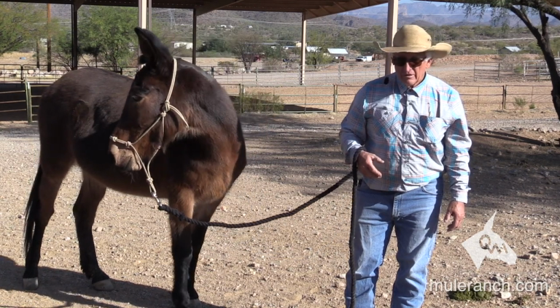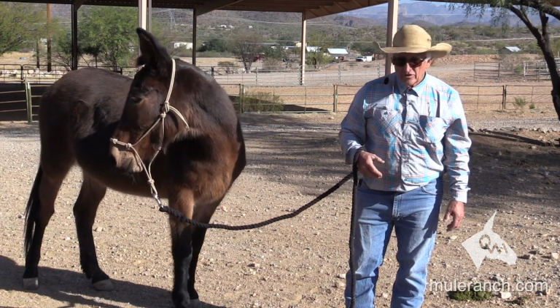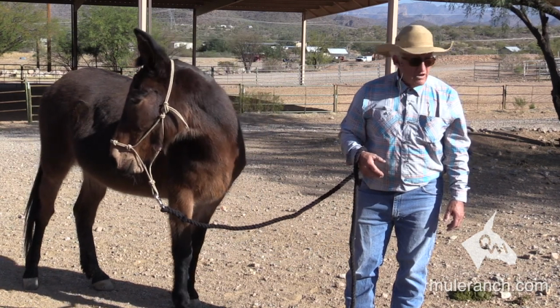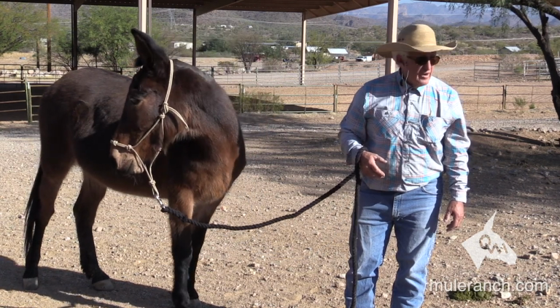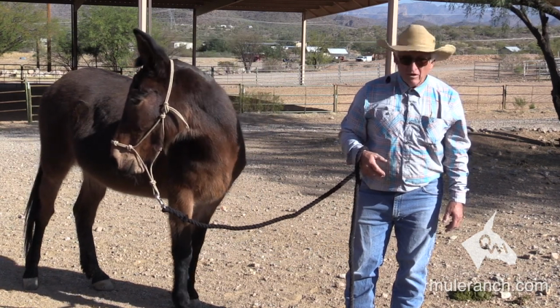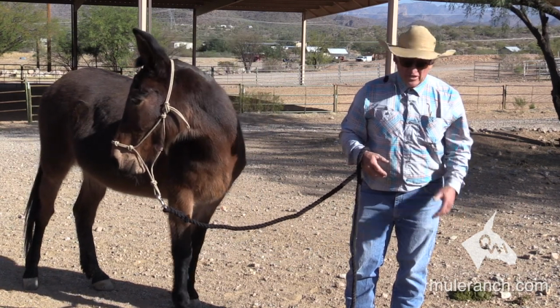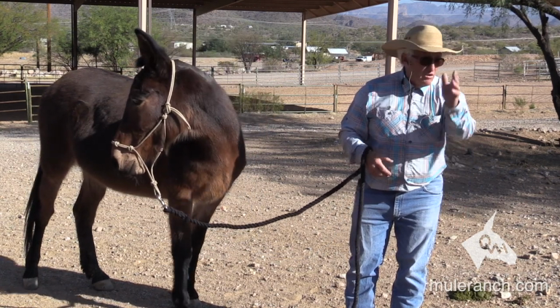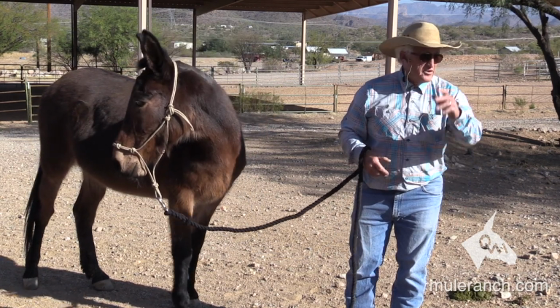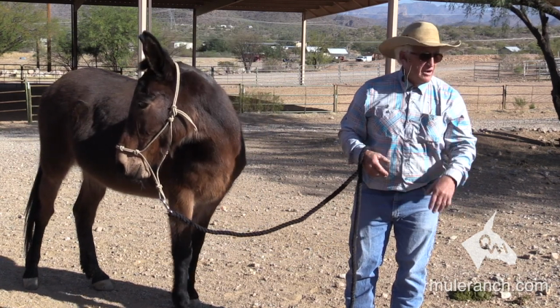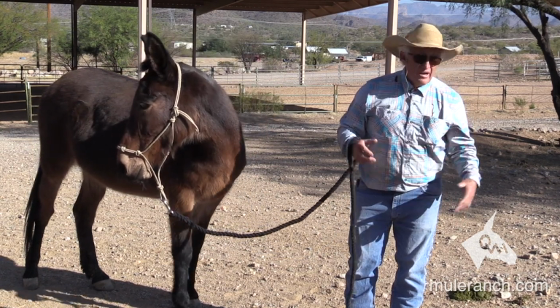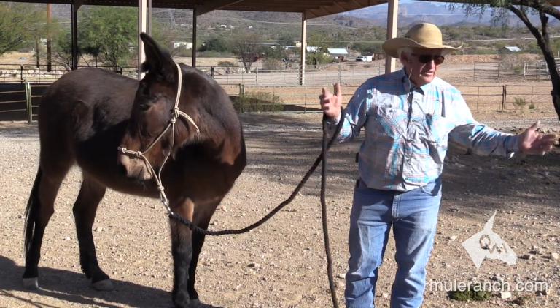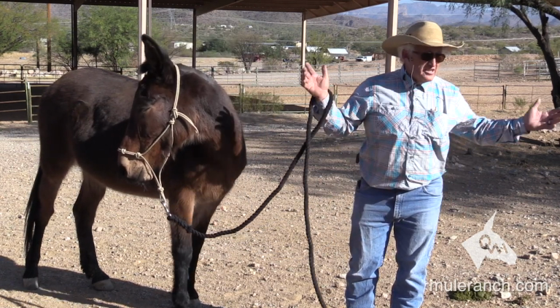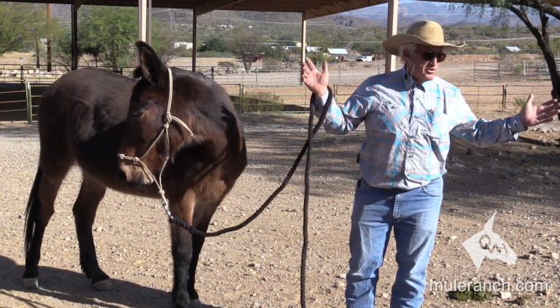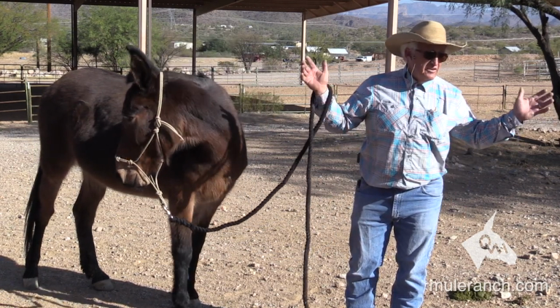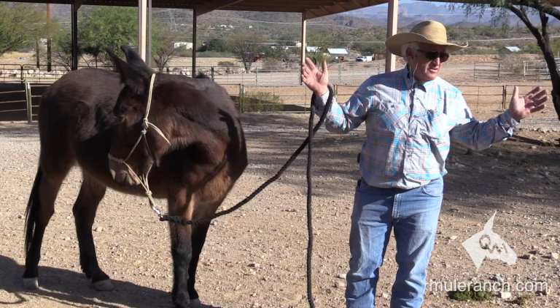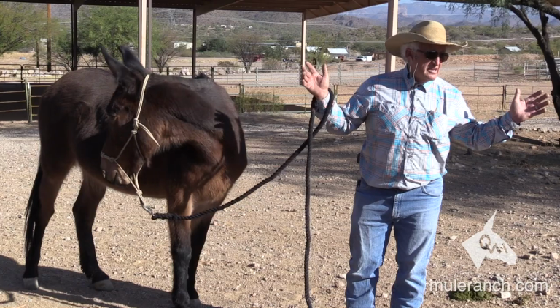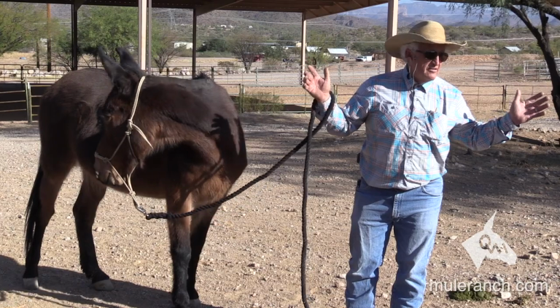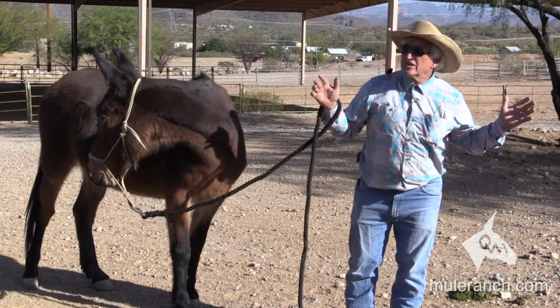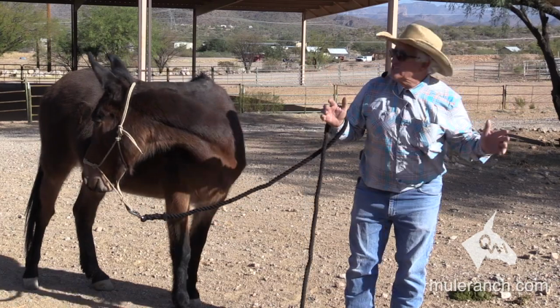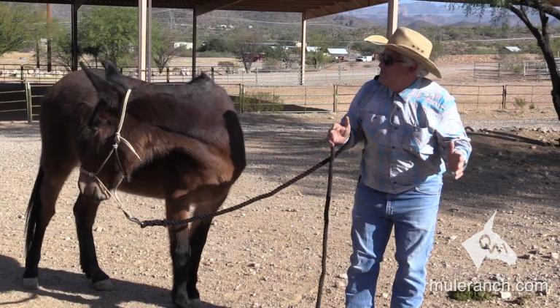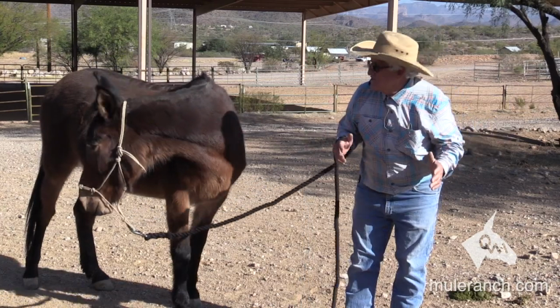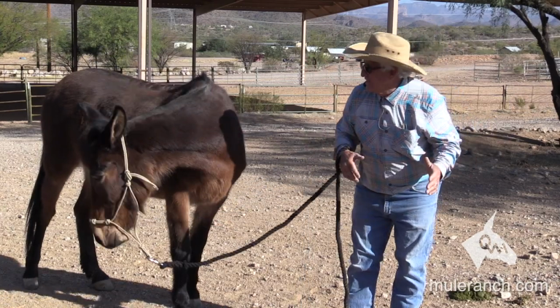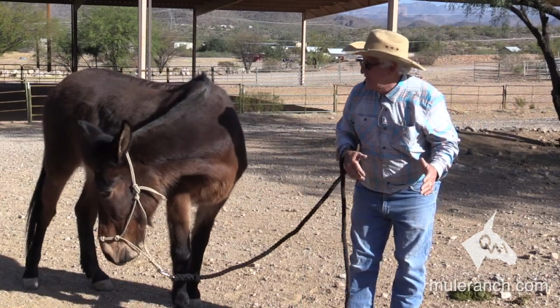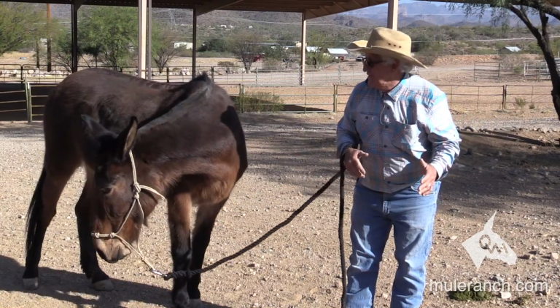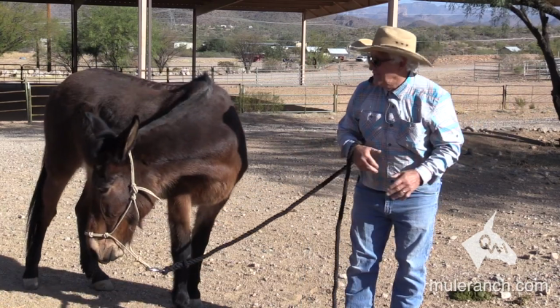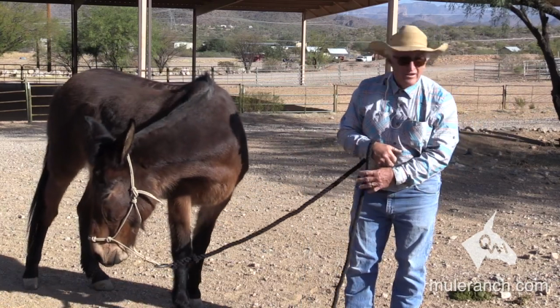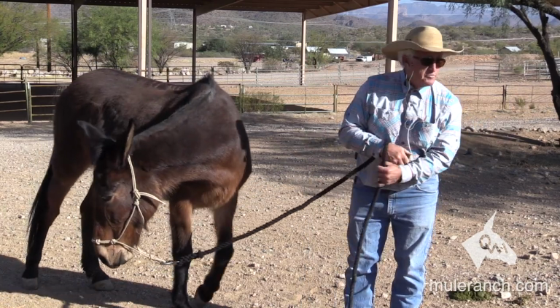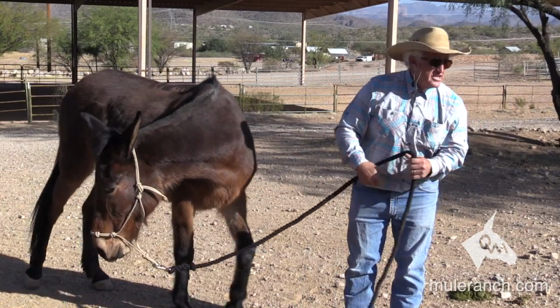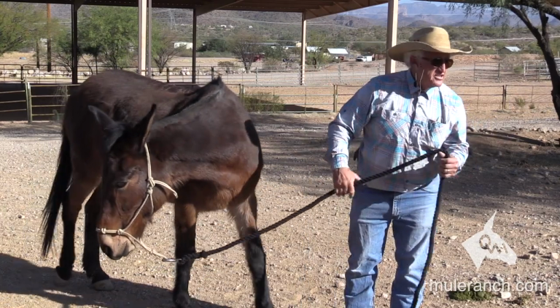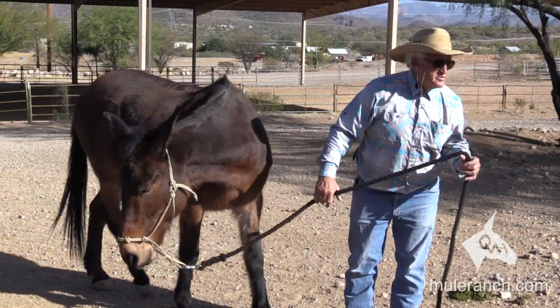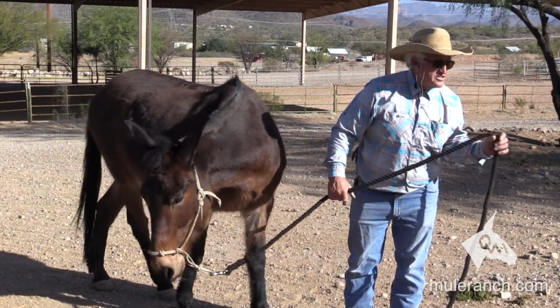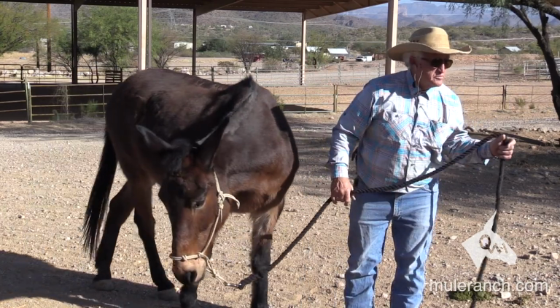They turn on forehand? No. But they go up the trail. That's not trained, folks — that is disposition. Disposition, disposition, disposition.